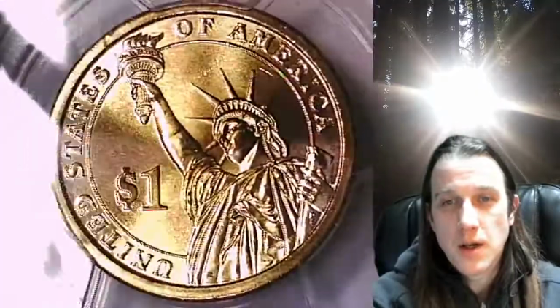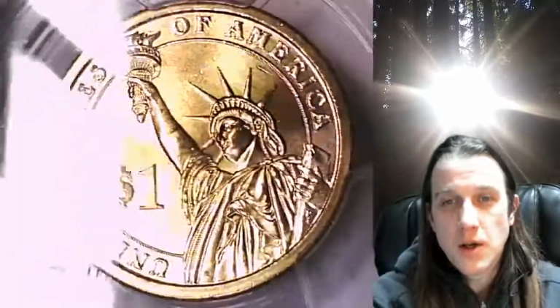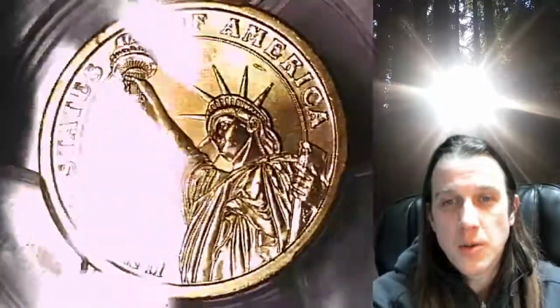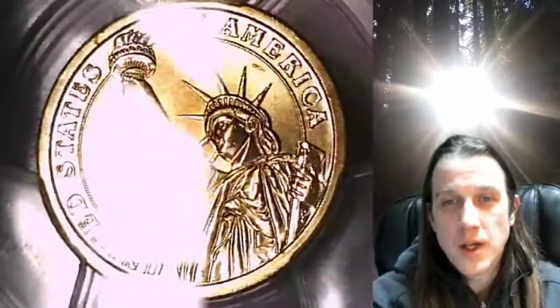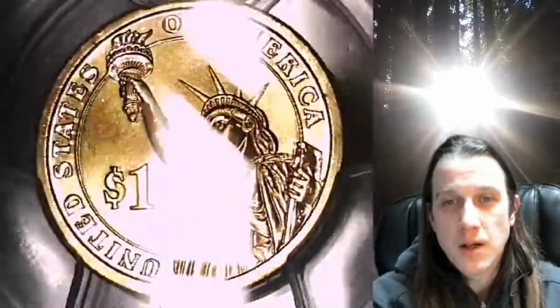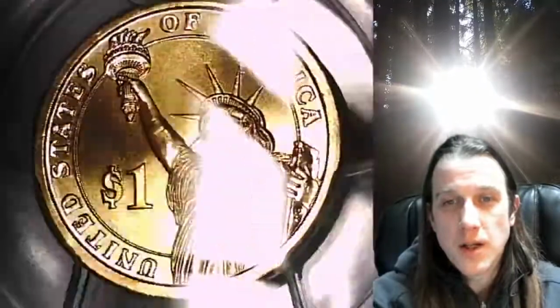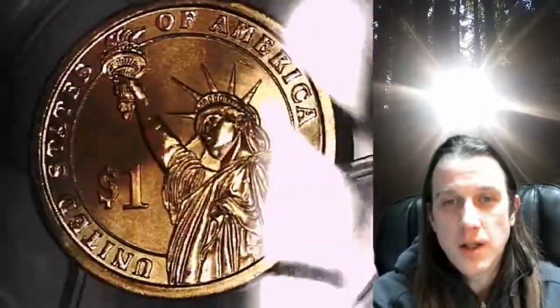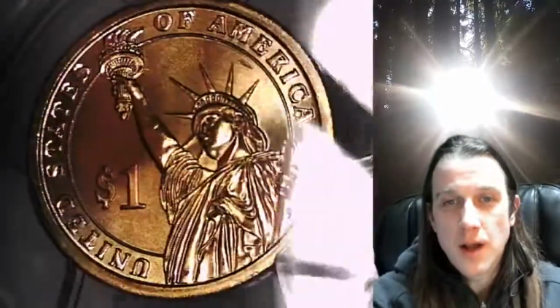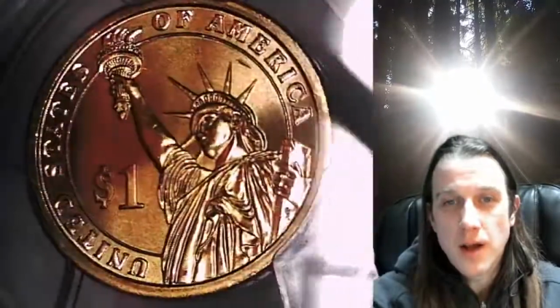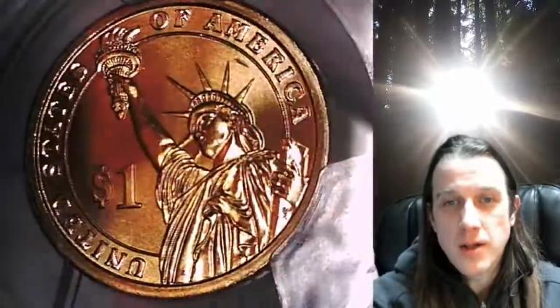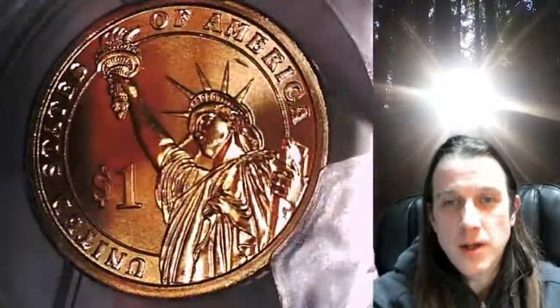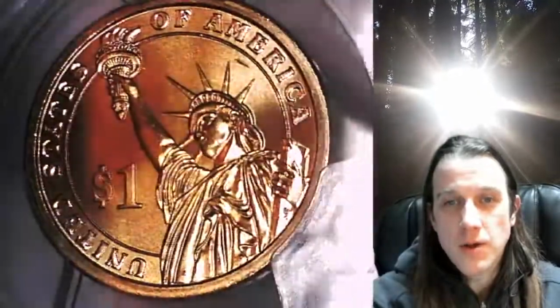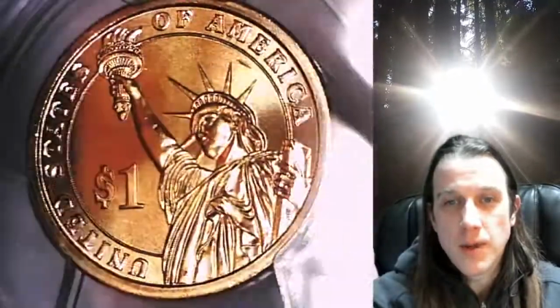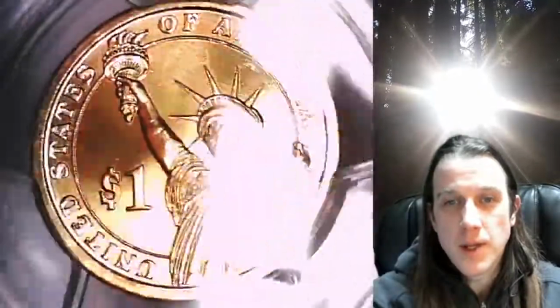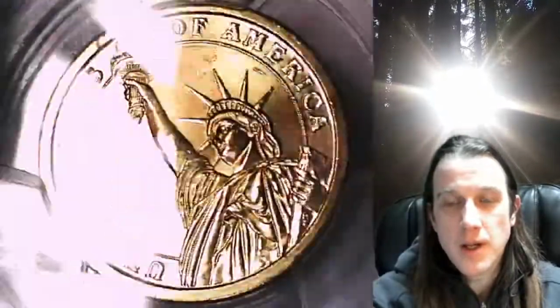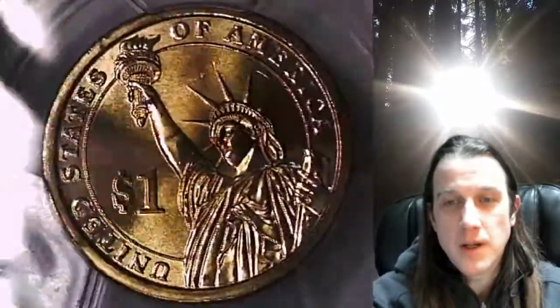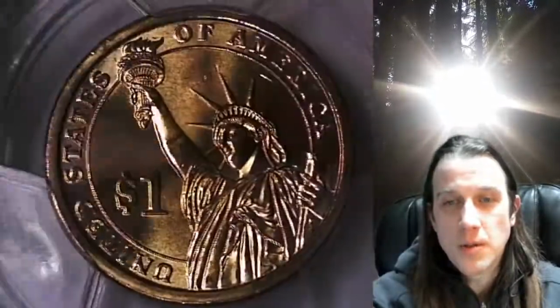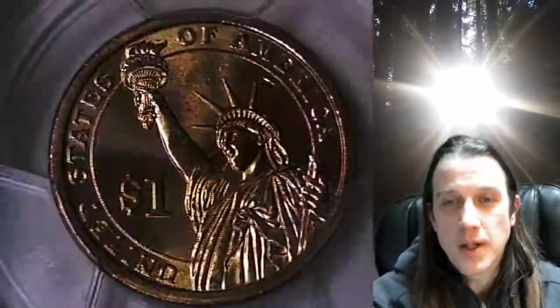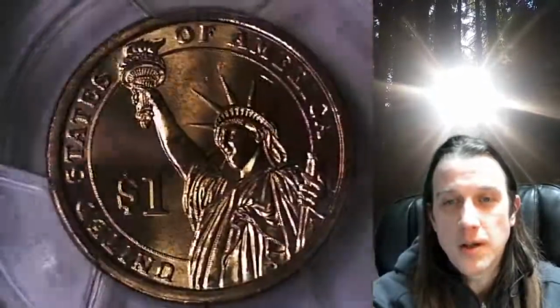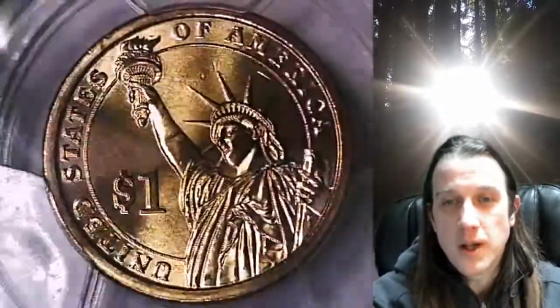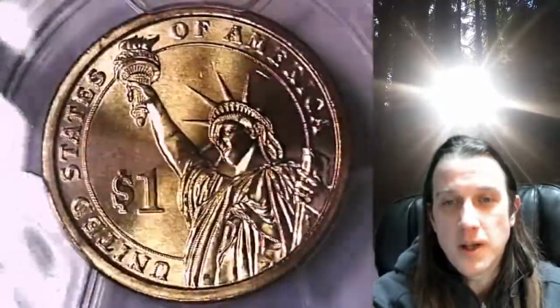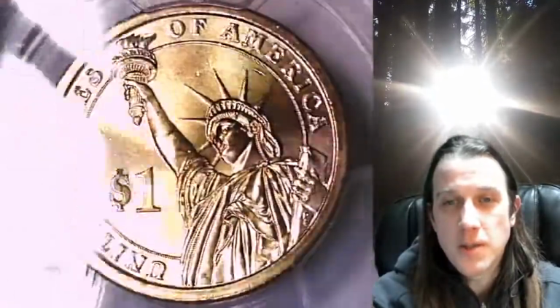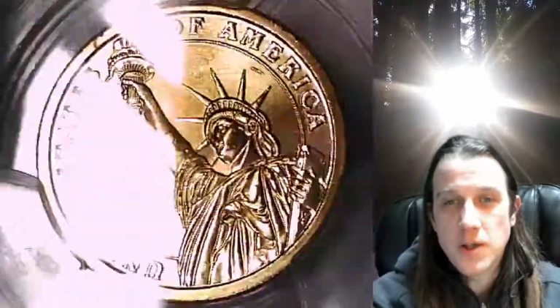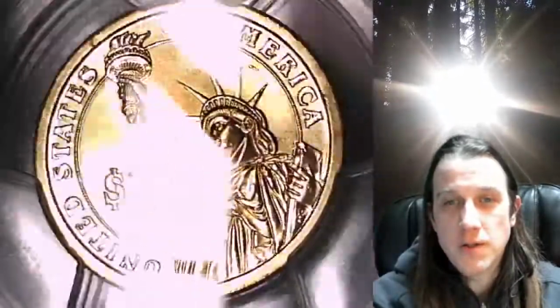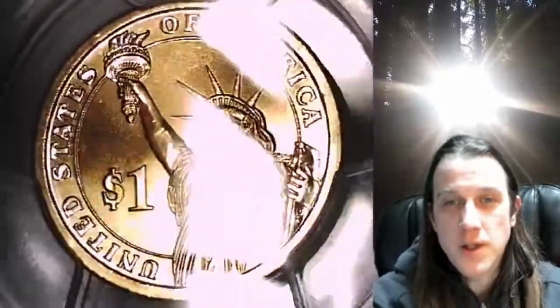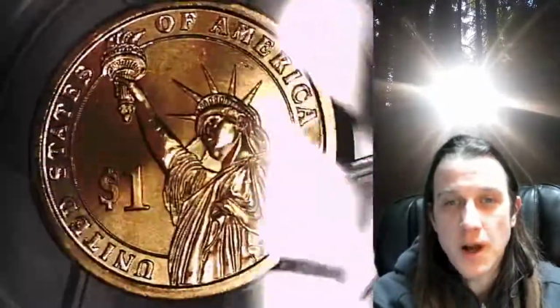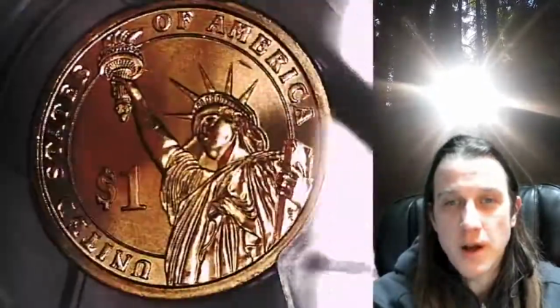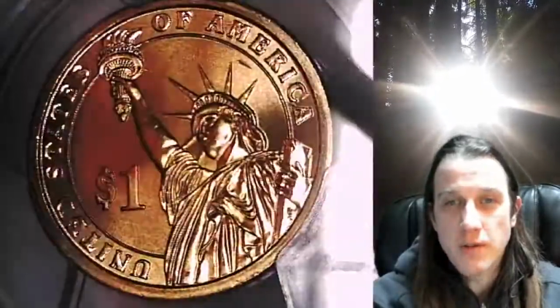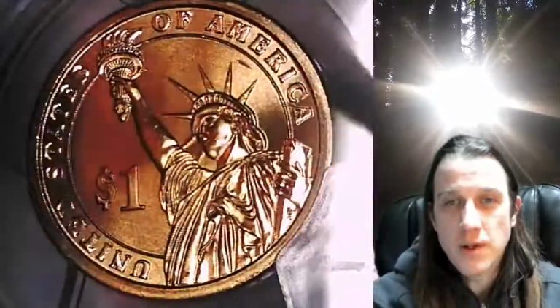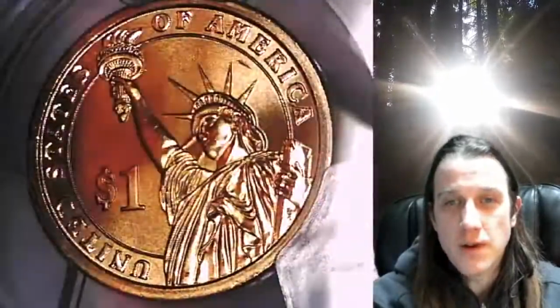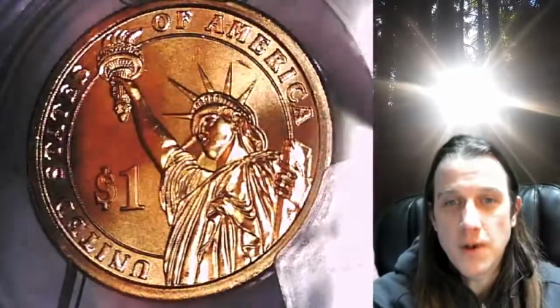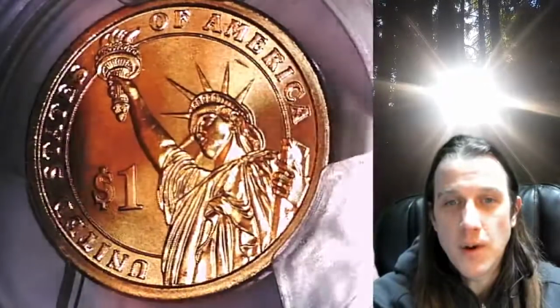We'll take a look at the Statue of Liberty and then we'll take a look at Thomas Jefferson on the obverse of the coin.